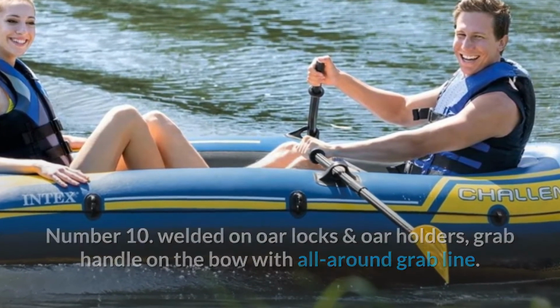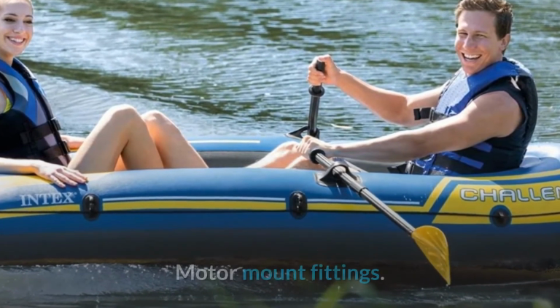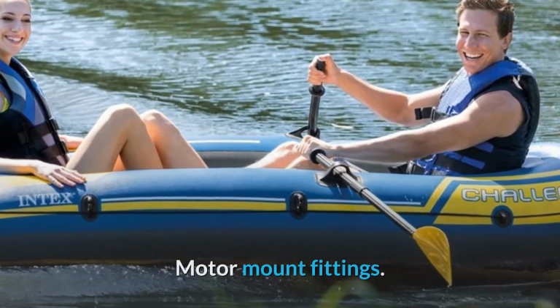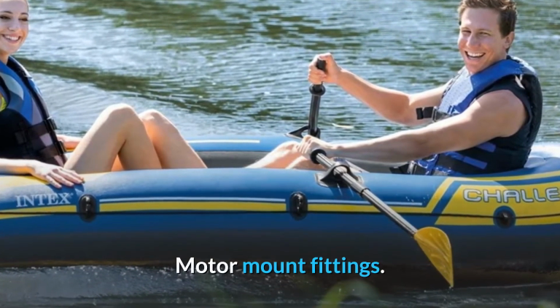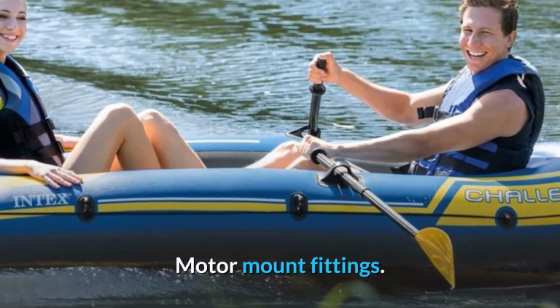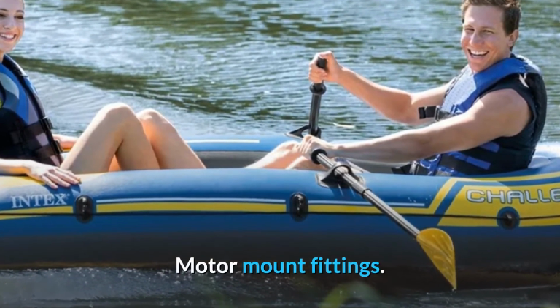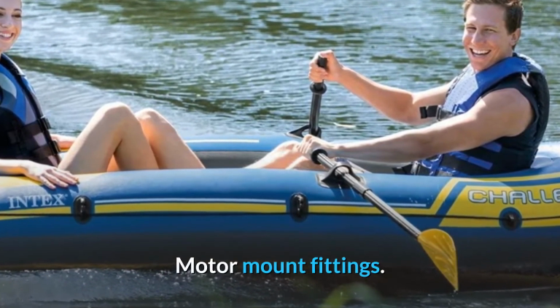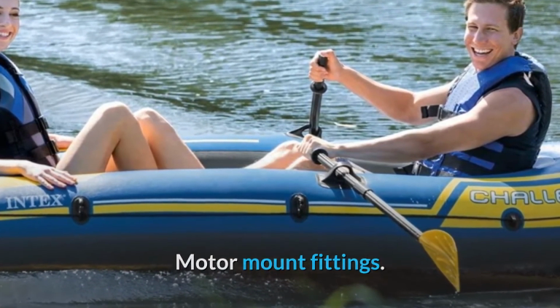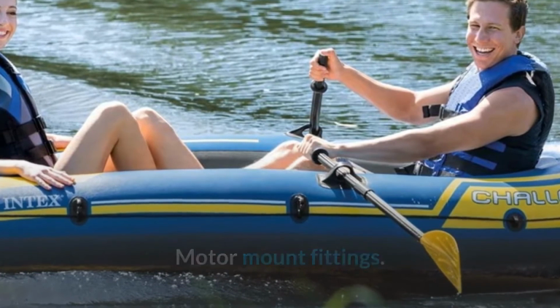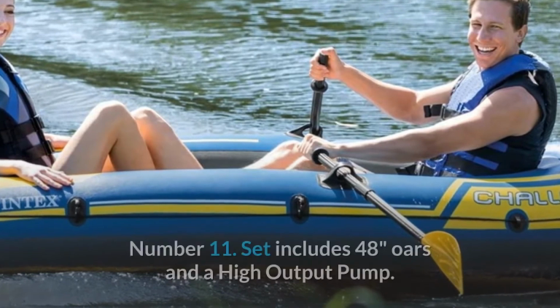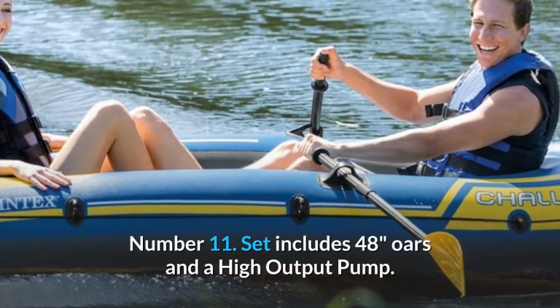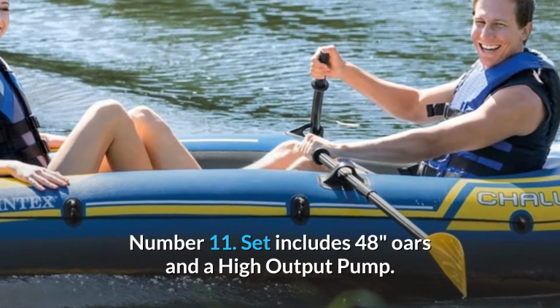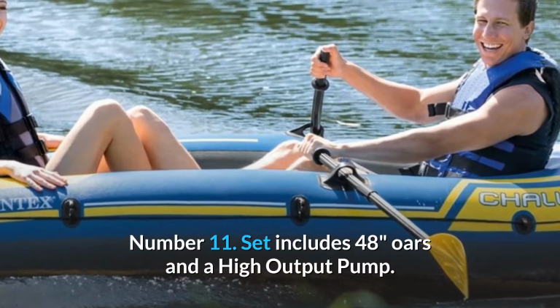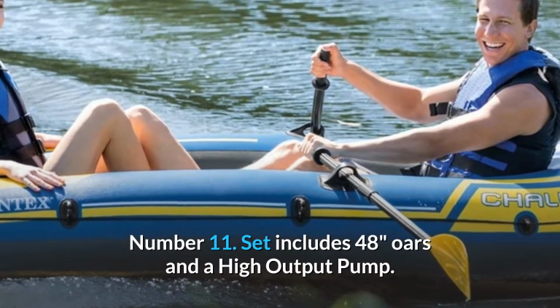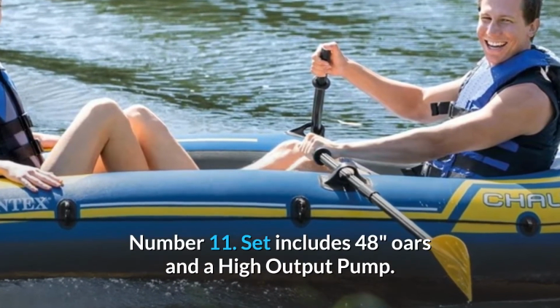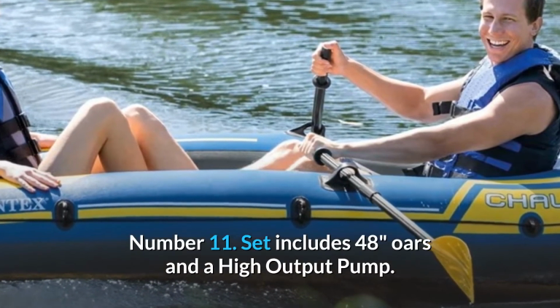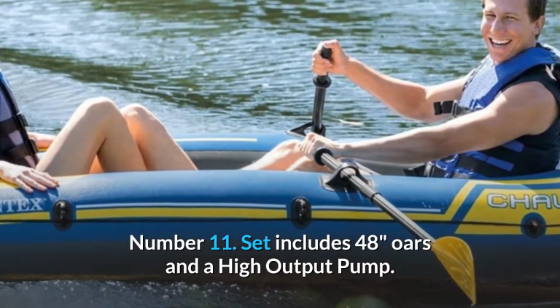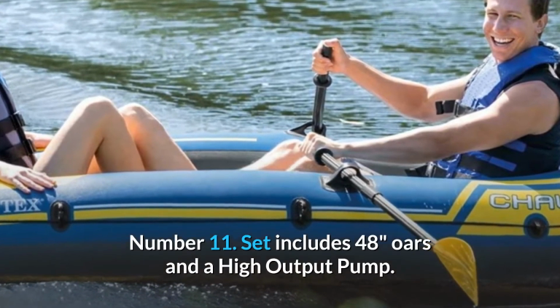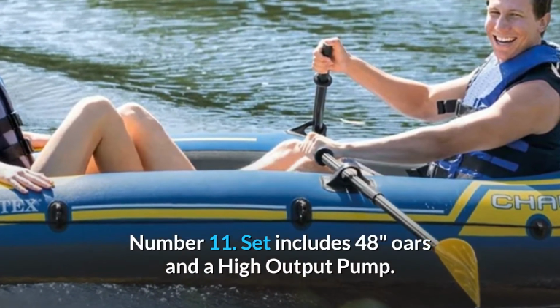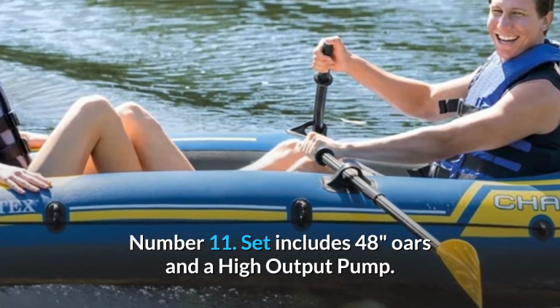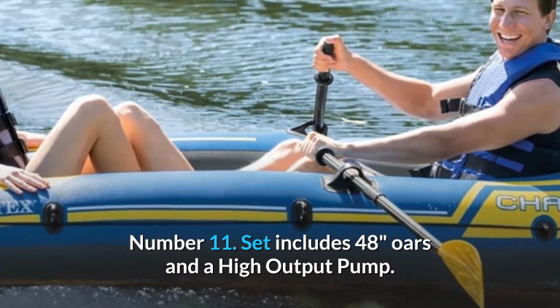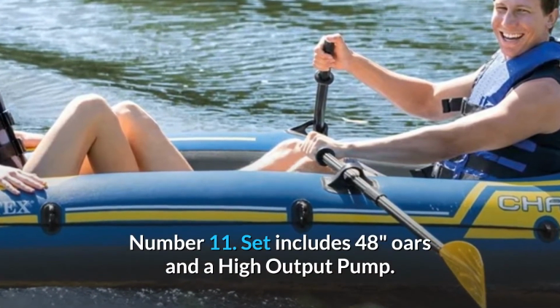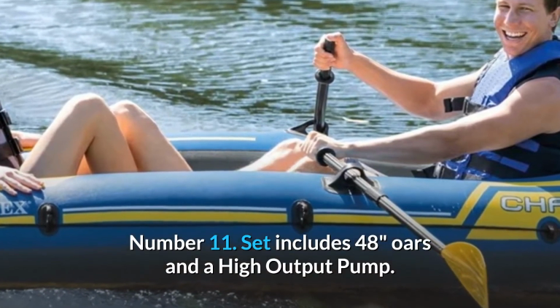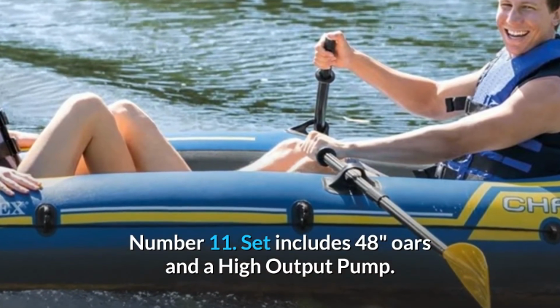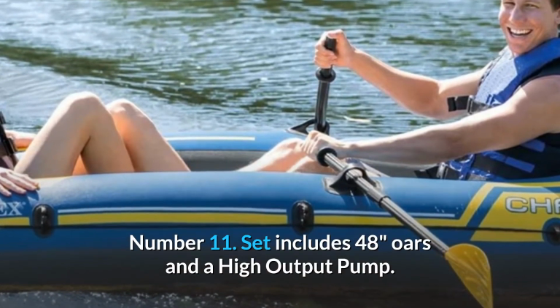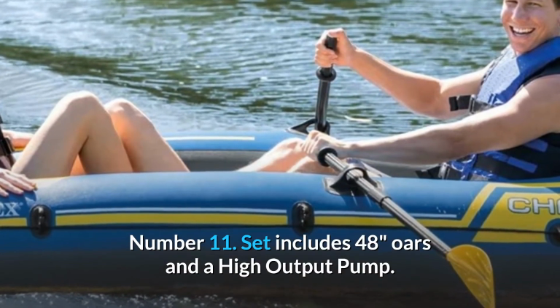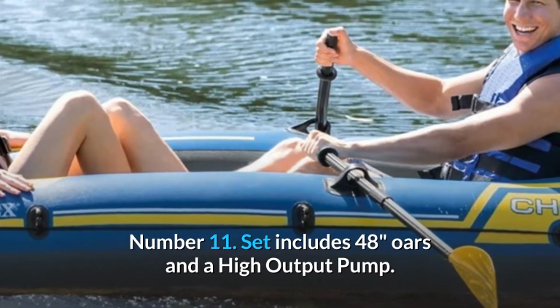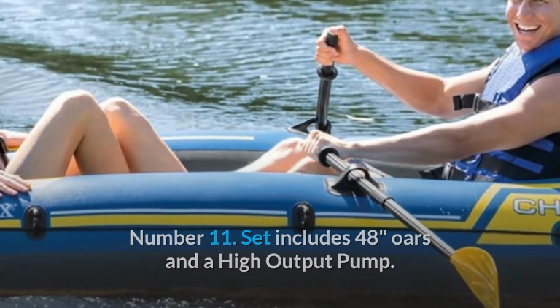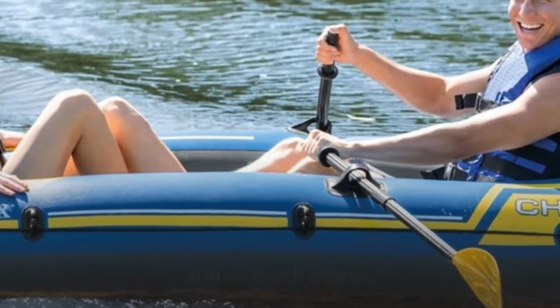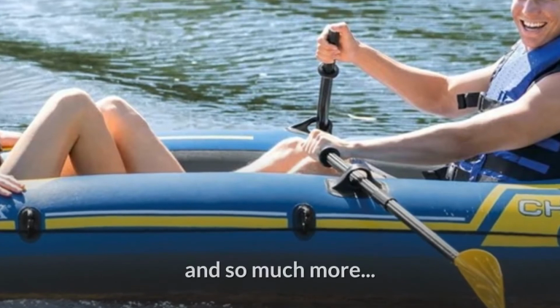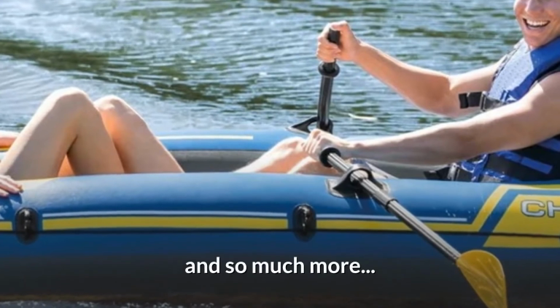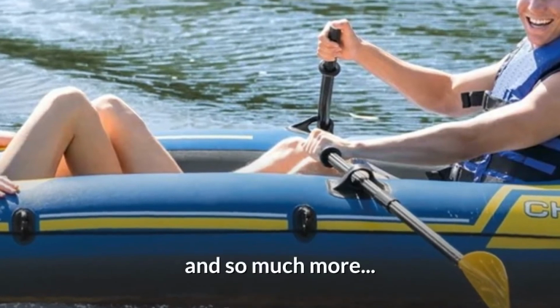Motor mount fittings. Set includes 48-inch oars and a high-output pump. And so much more.